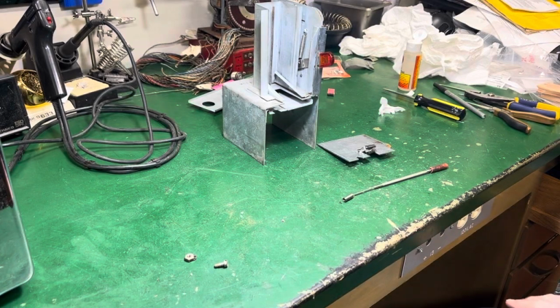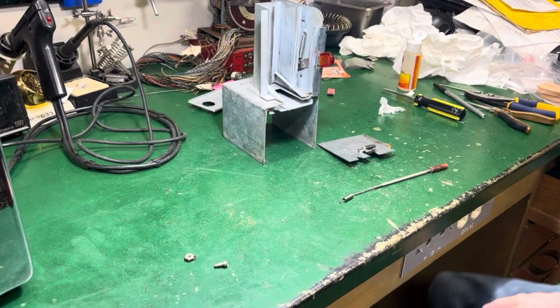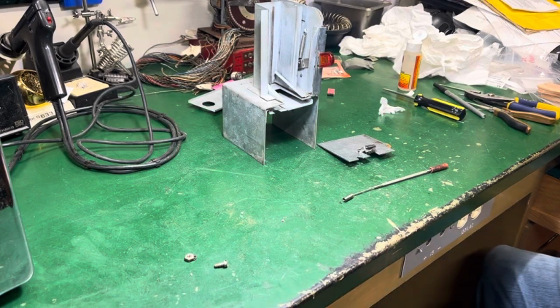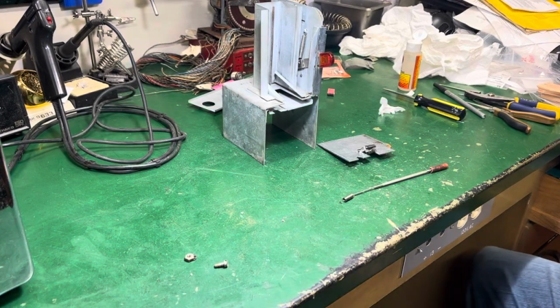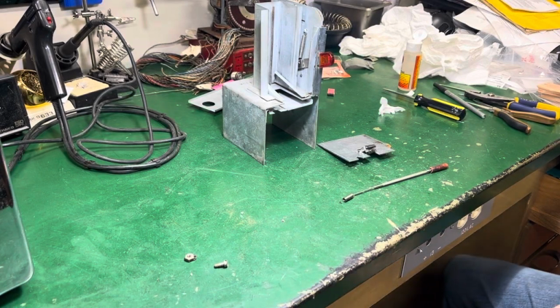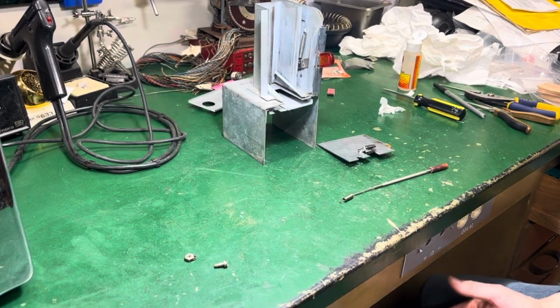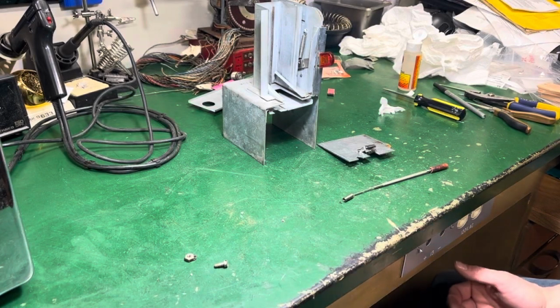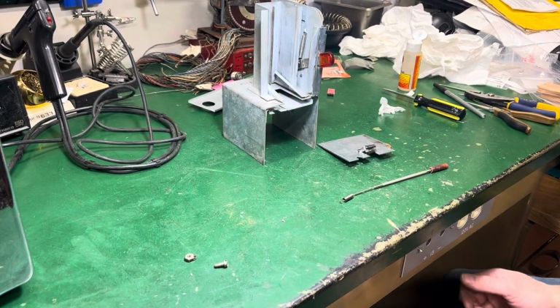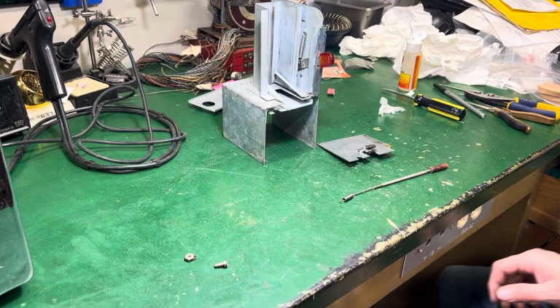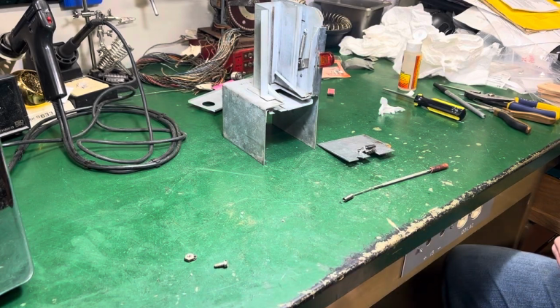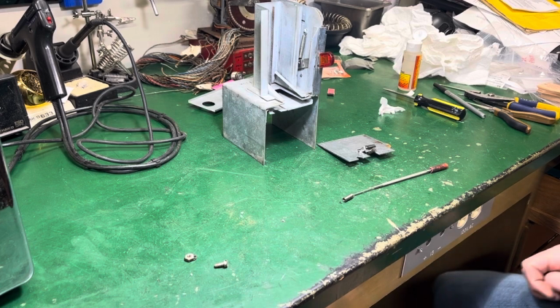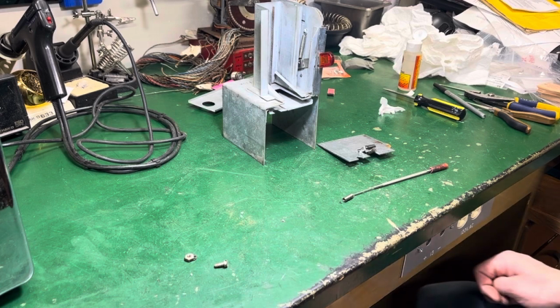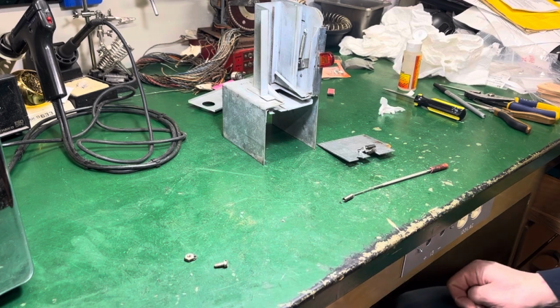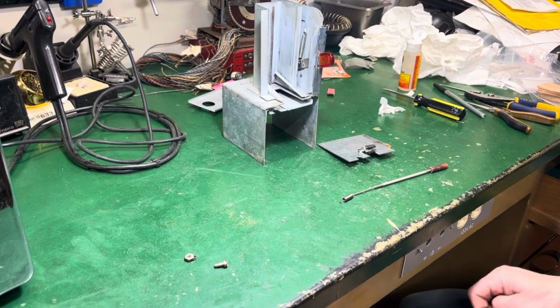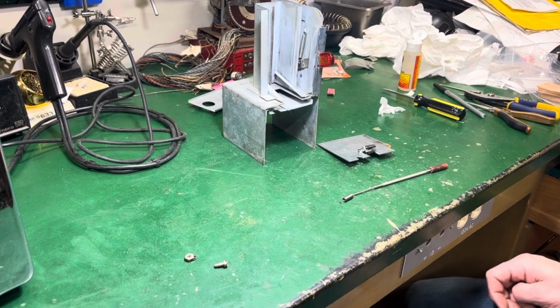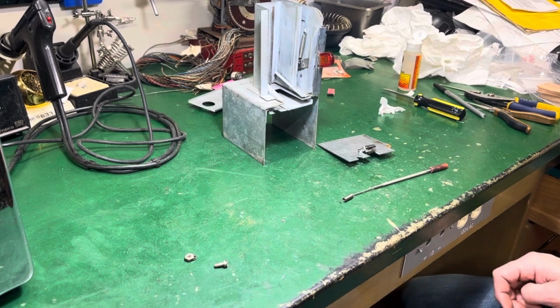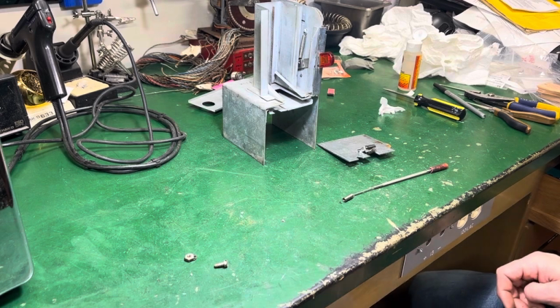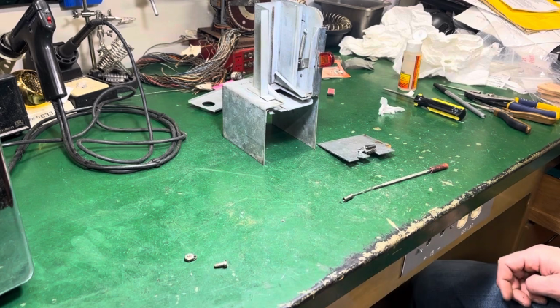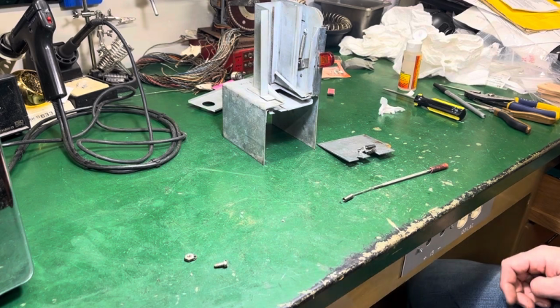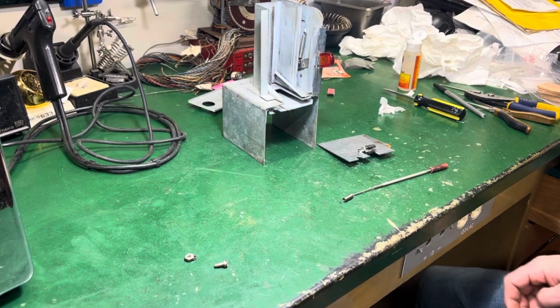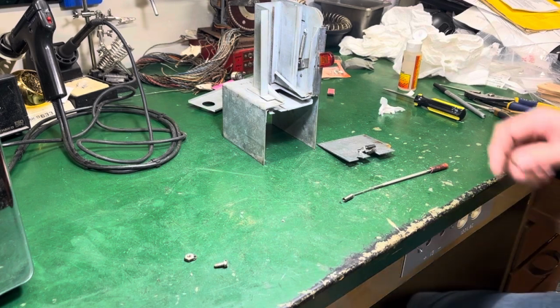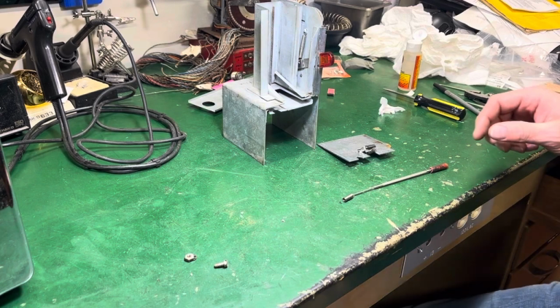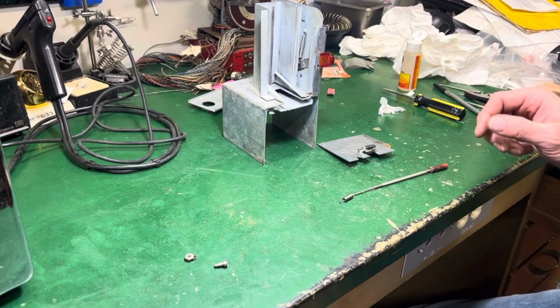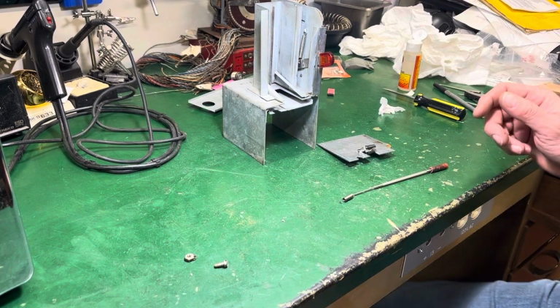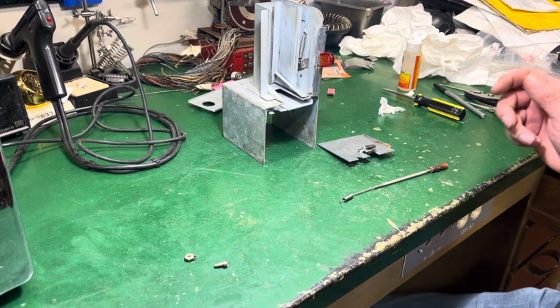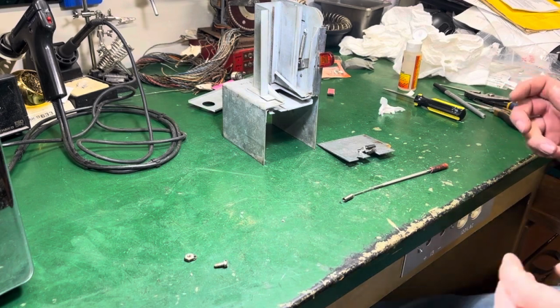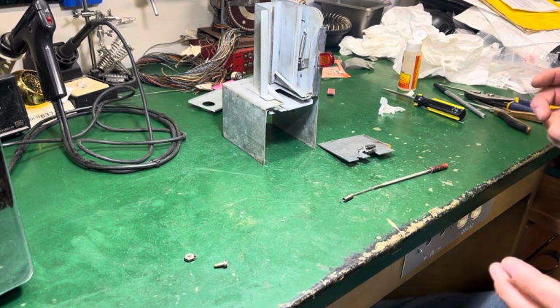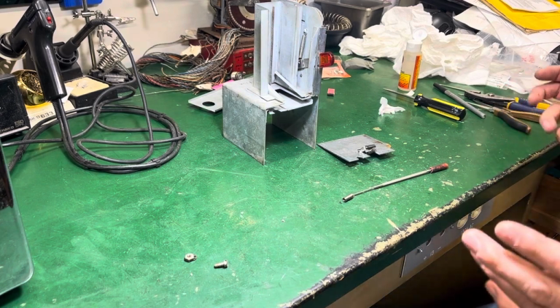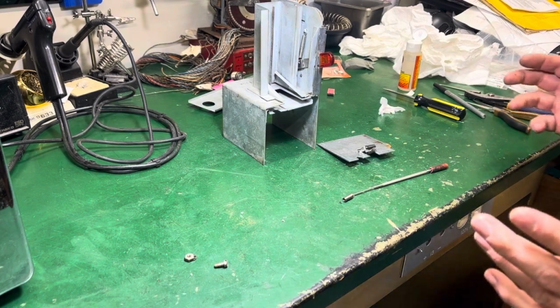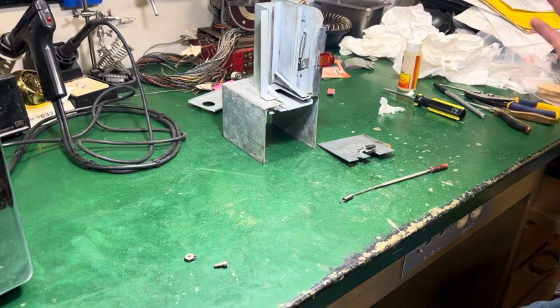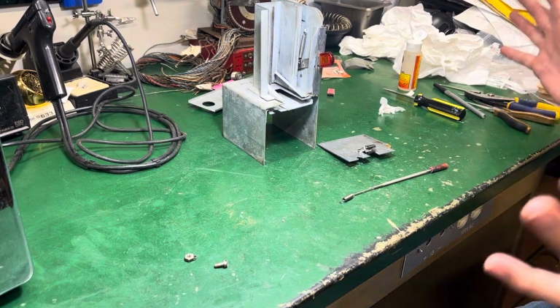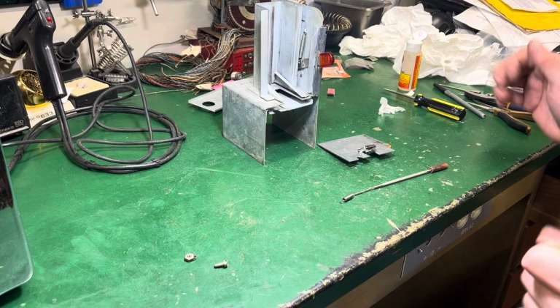Ed from Pinball Mayhem here for part two of the Swamy napkin dispenser — Ask Swamy.